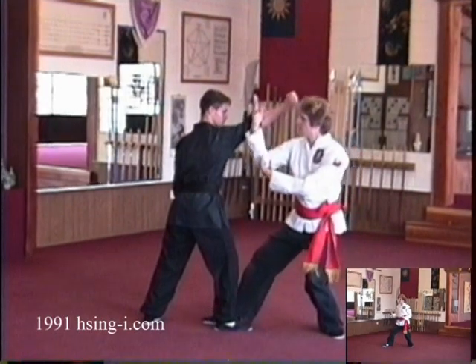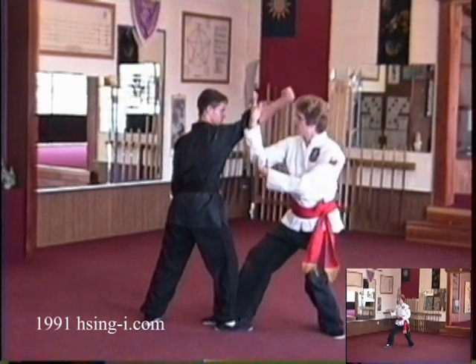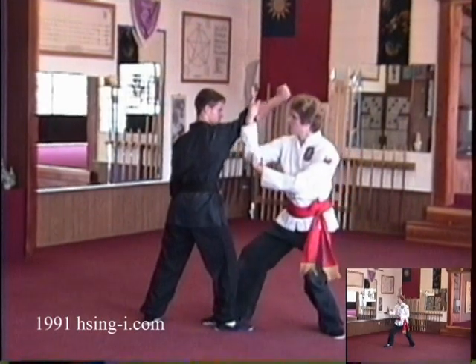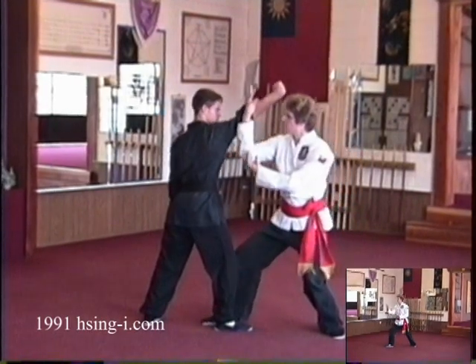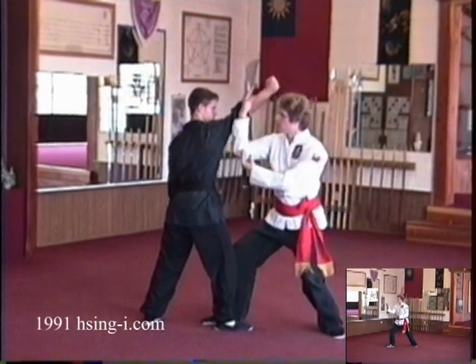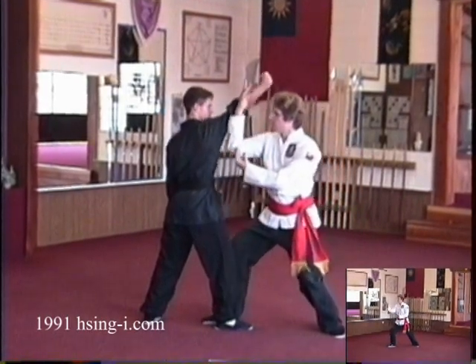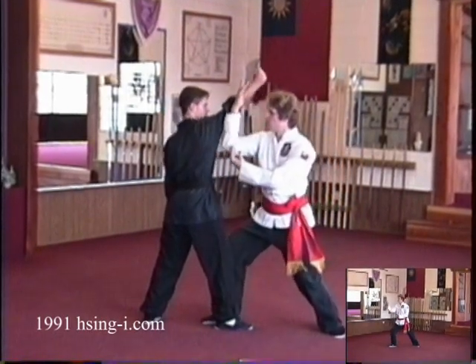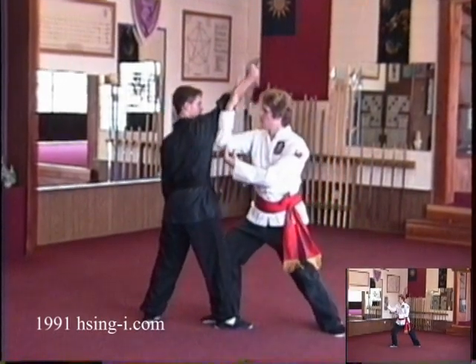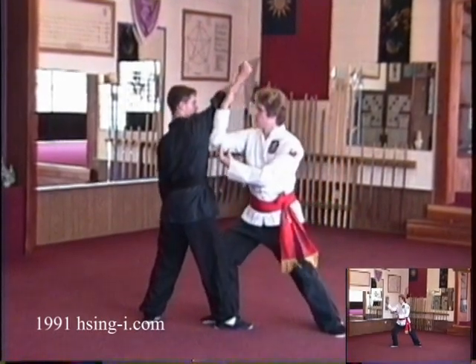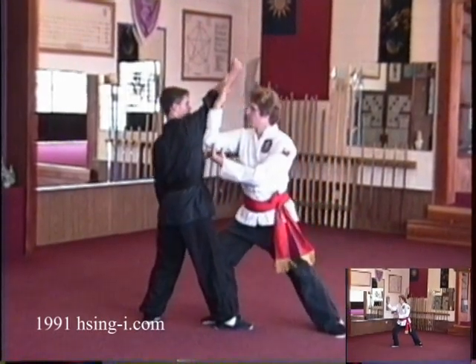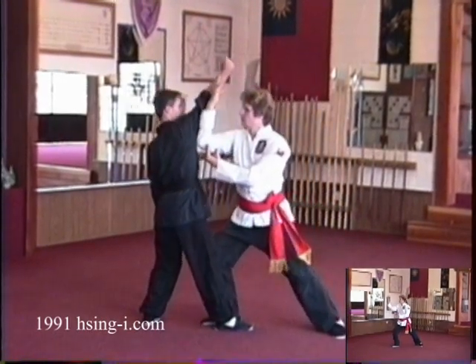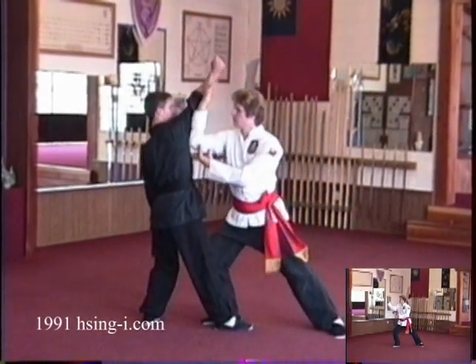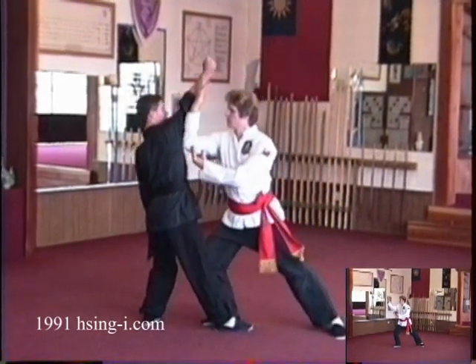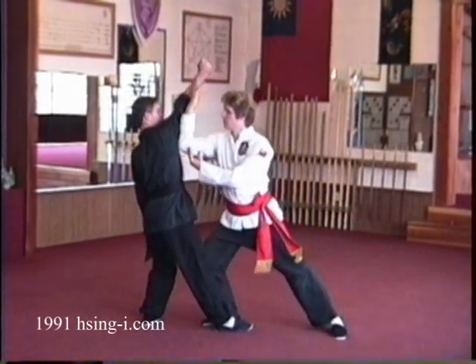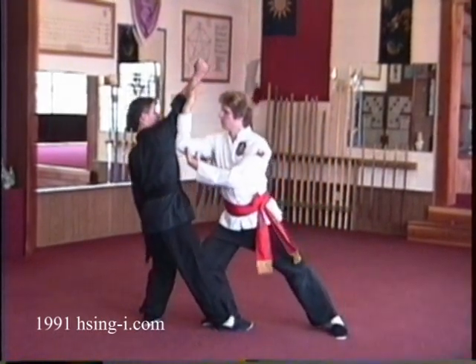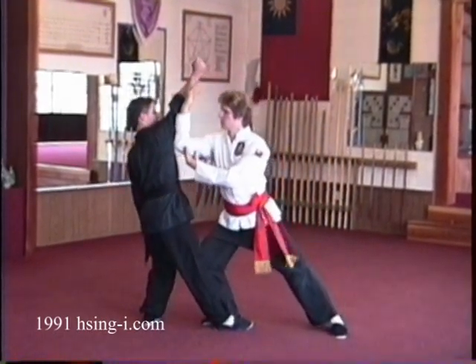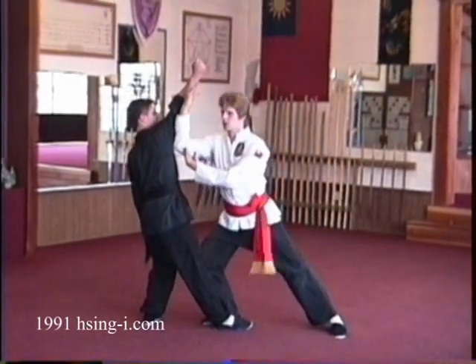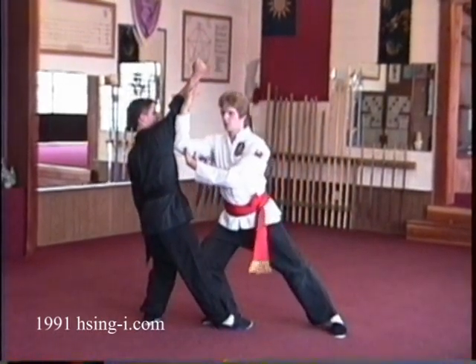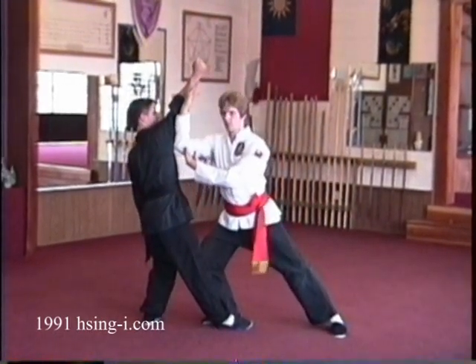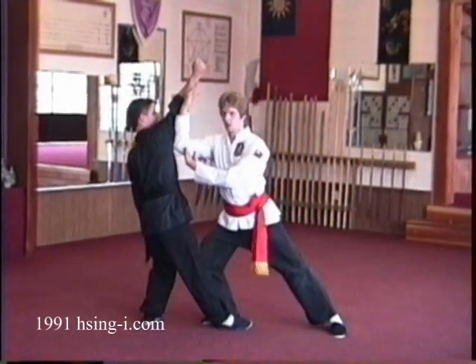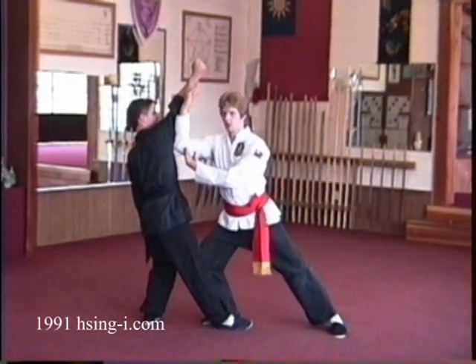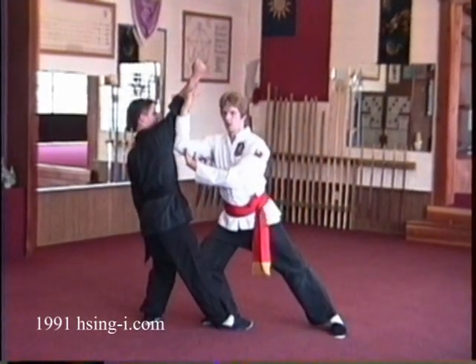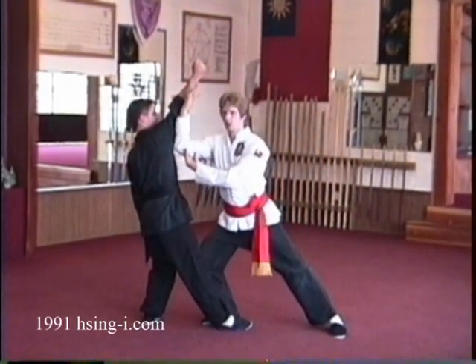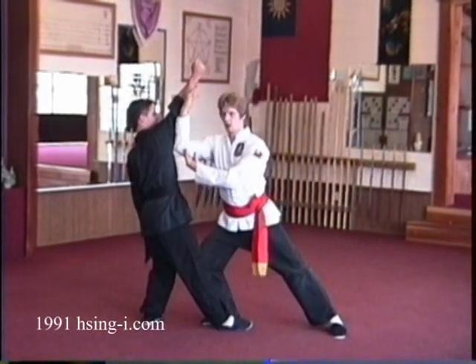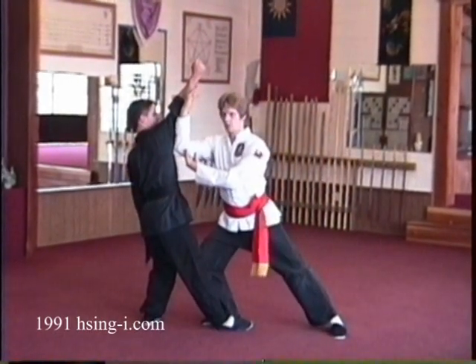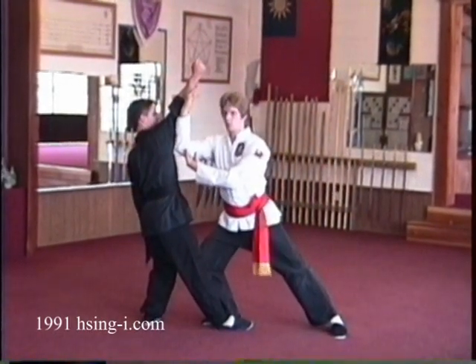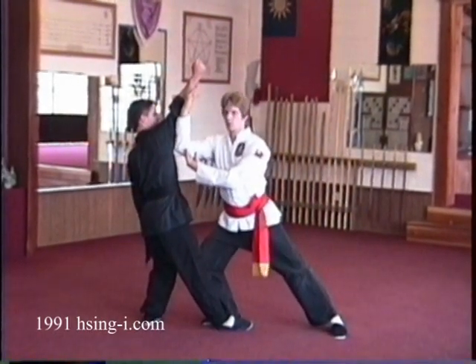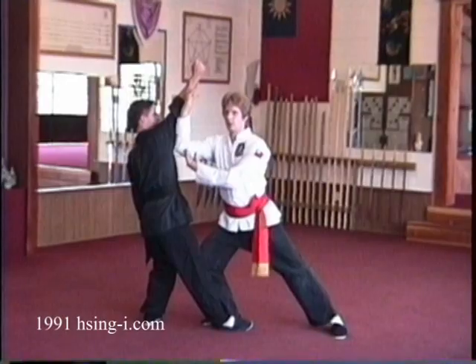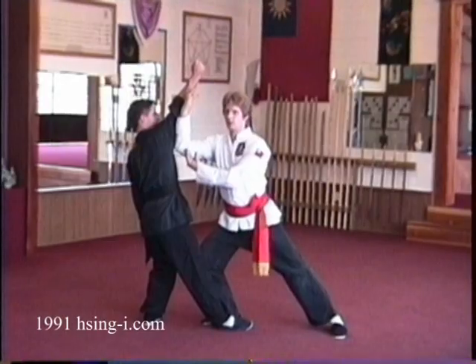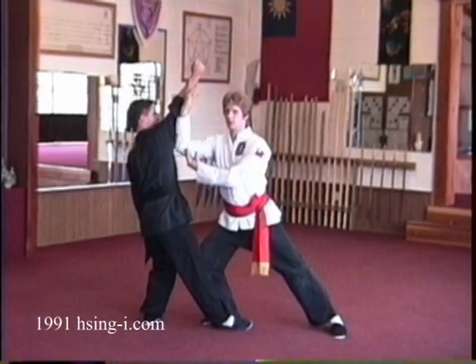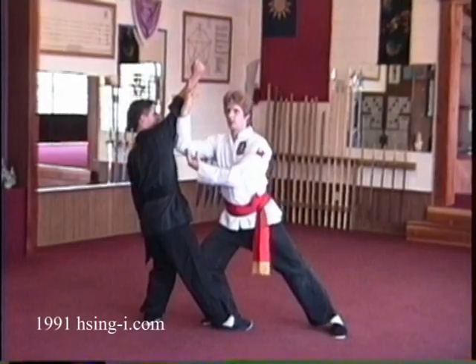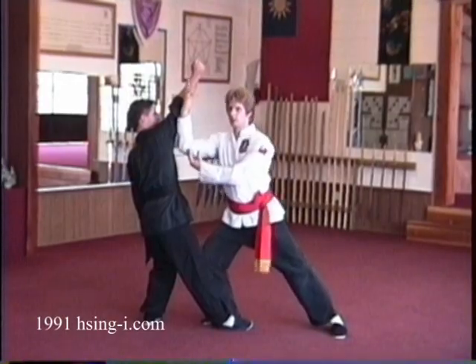Intercept, rock forward, strike with your elbow into the armpit in an upward rising thrust.